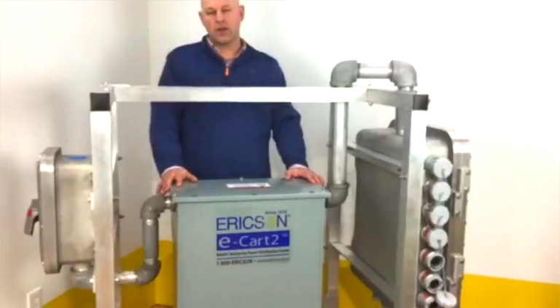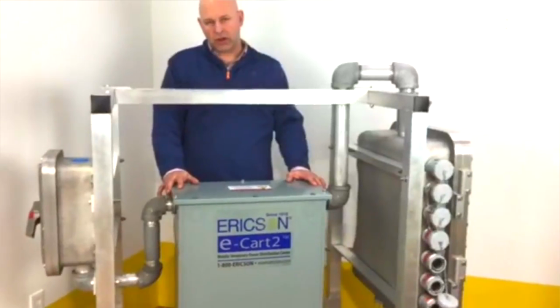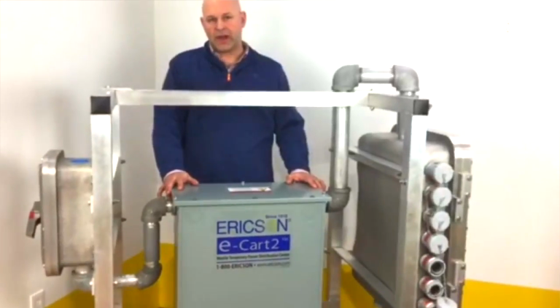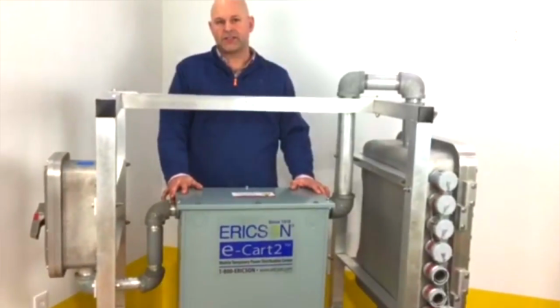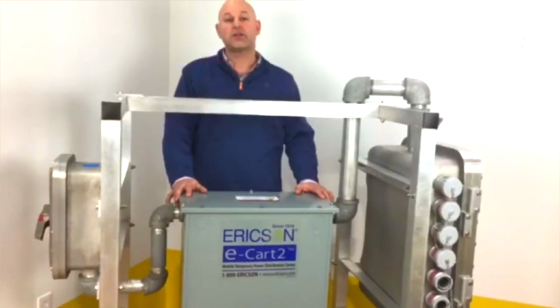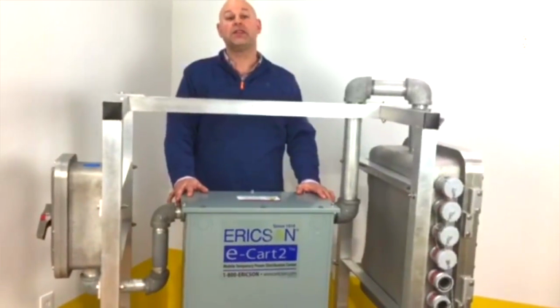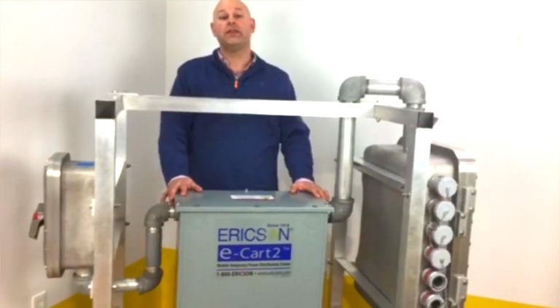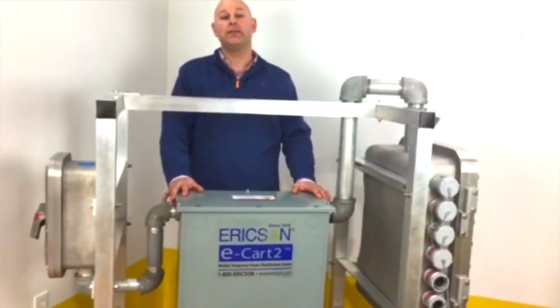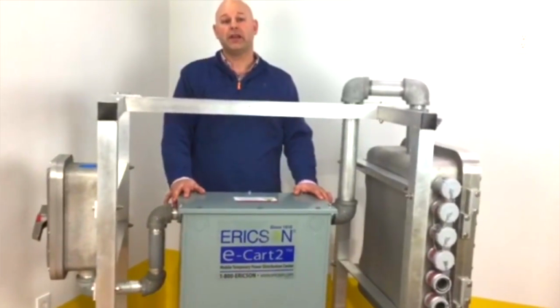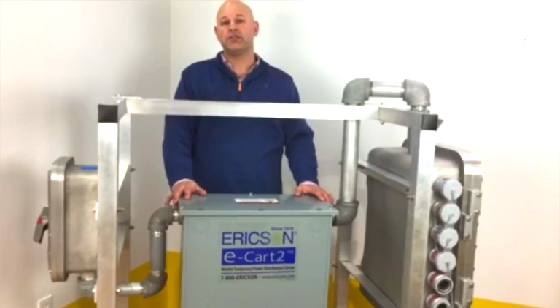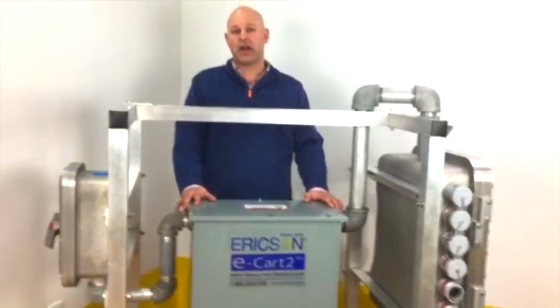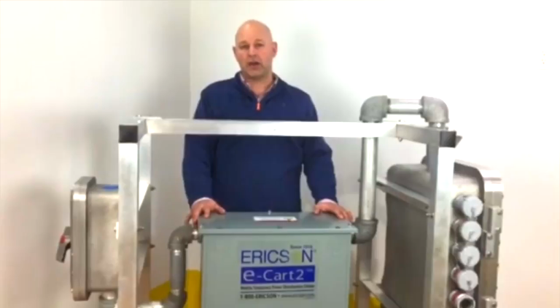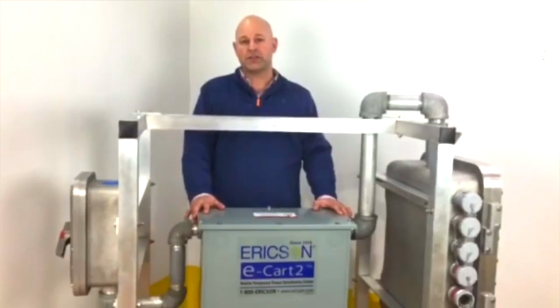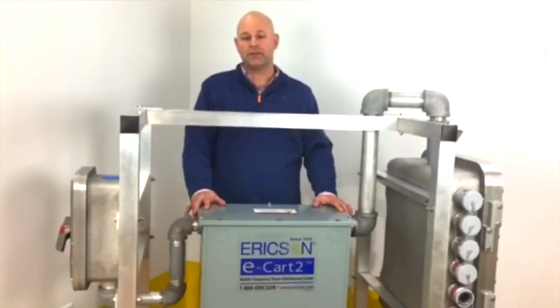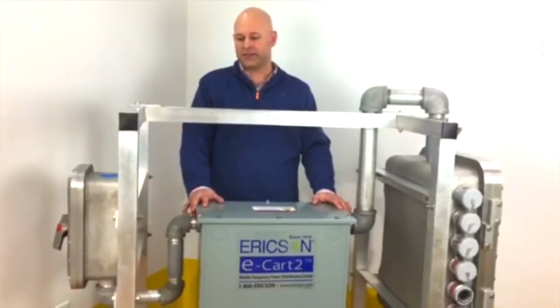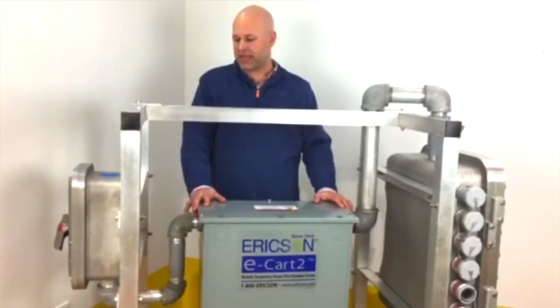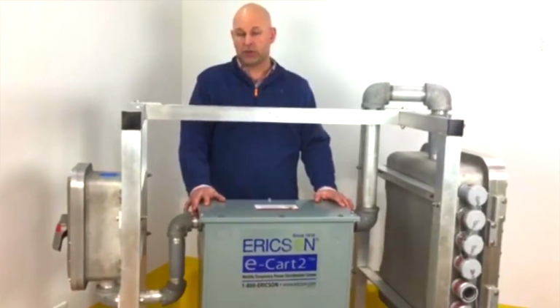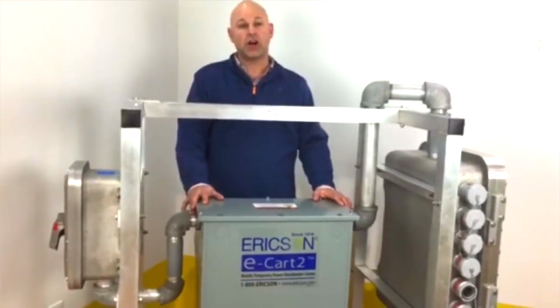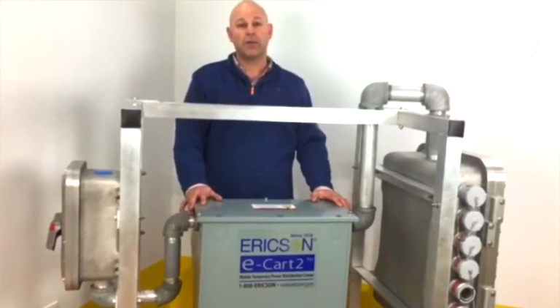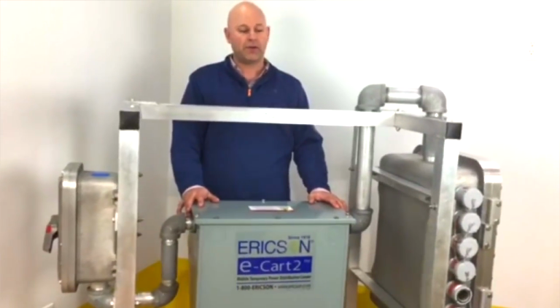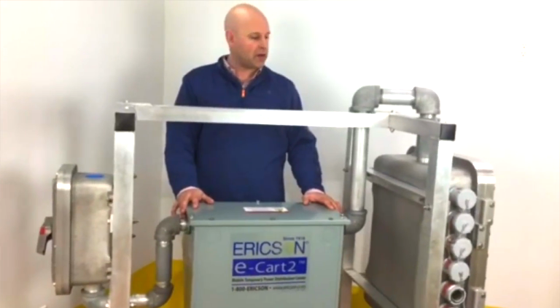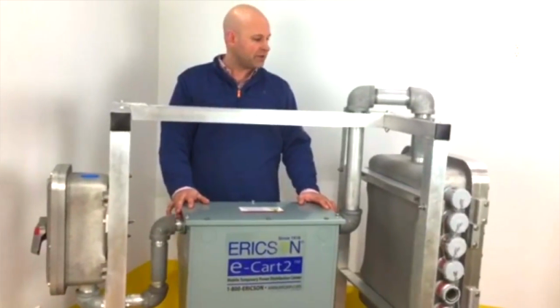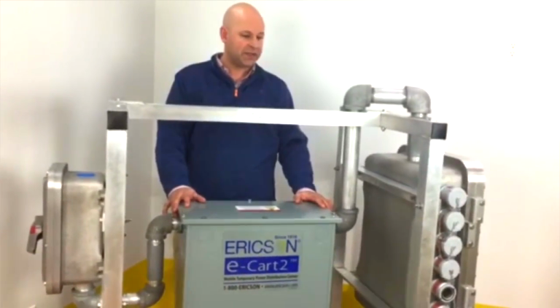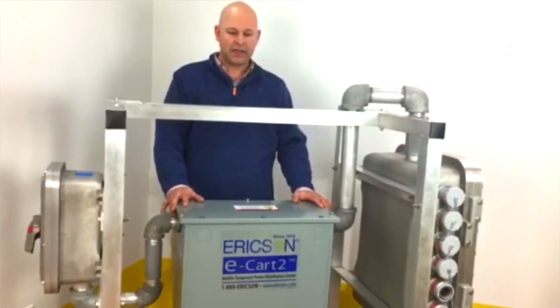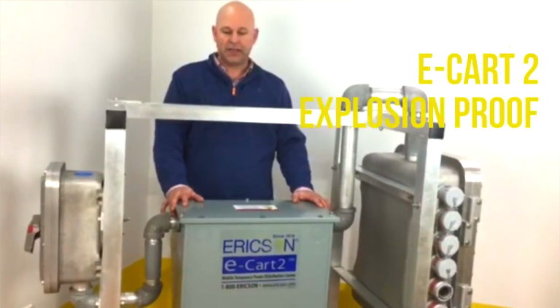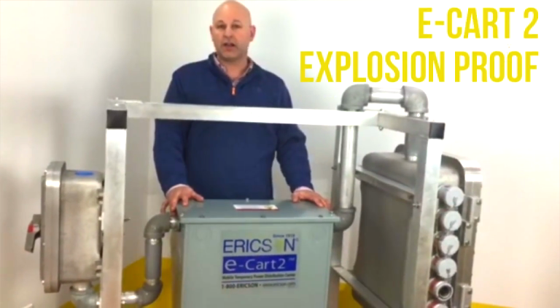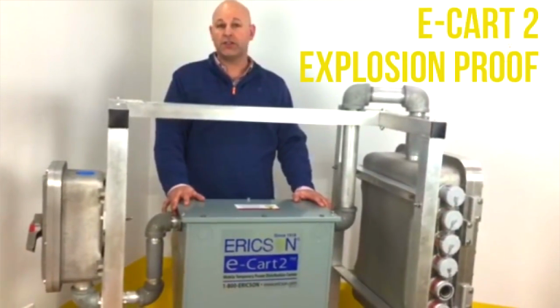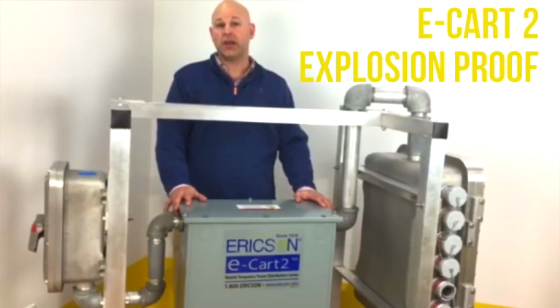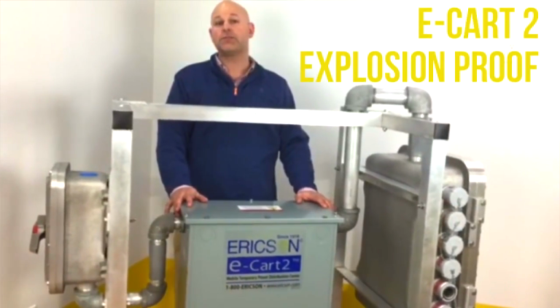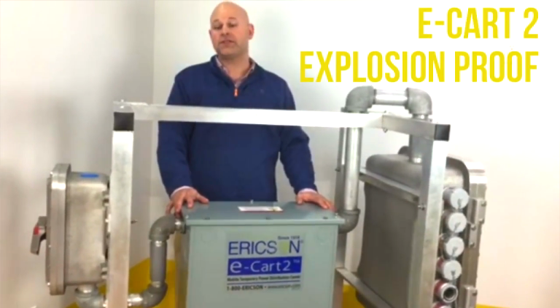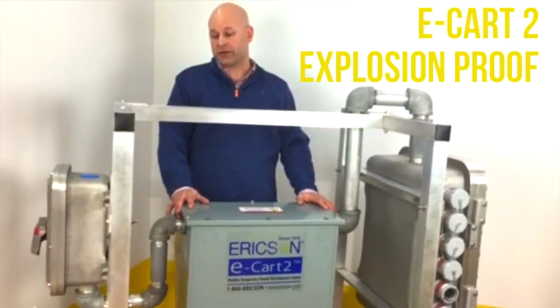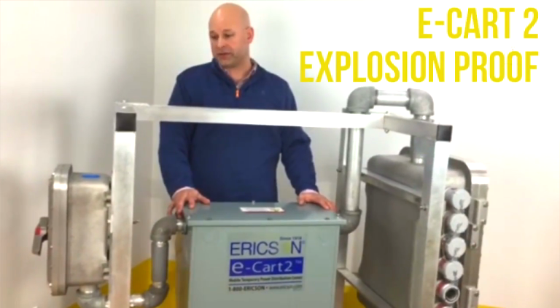Welcome back to Erickson TV. My name is John Erickson. Today we'll talk about Erickson's E-Cart II XP-Series.